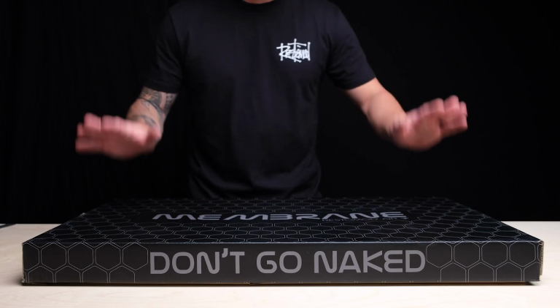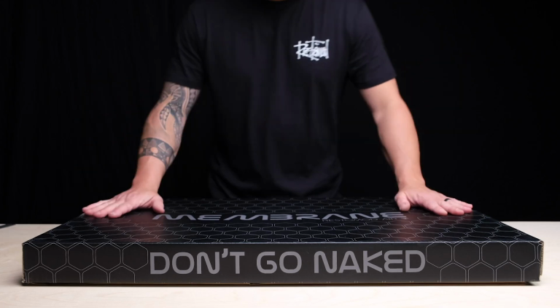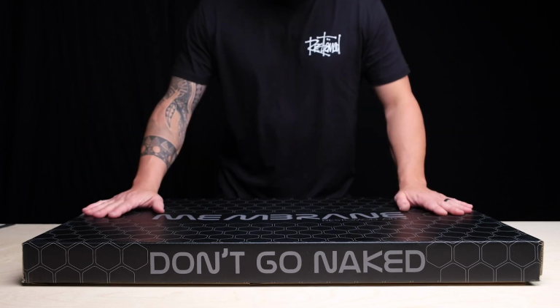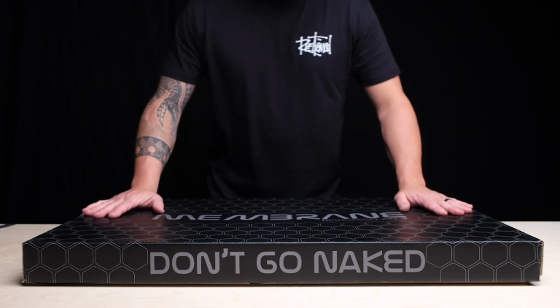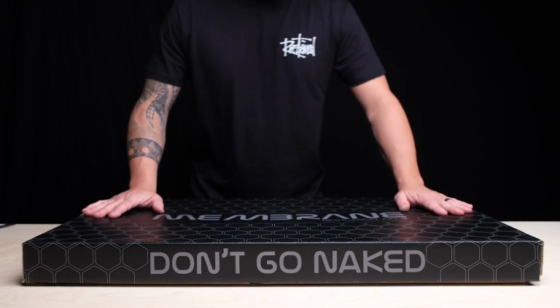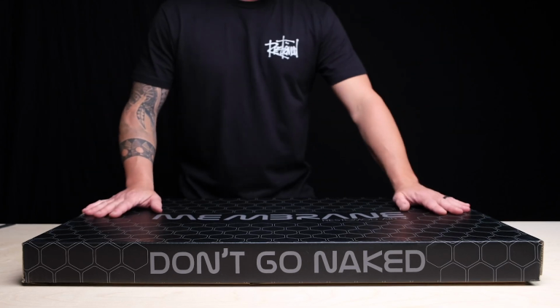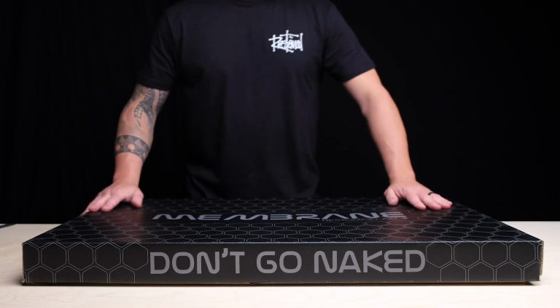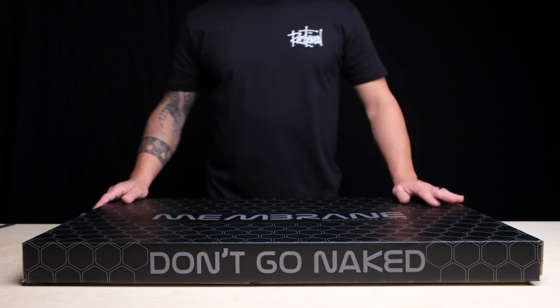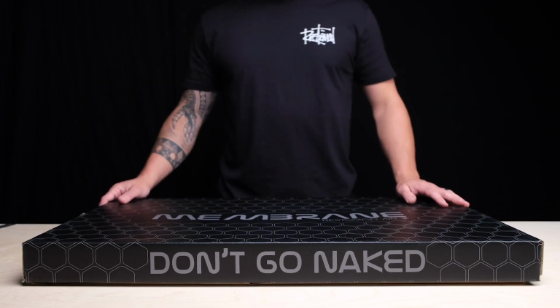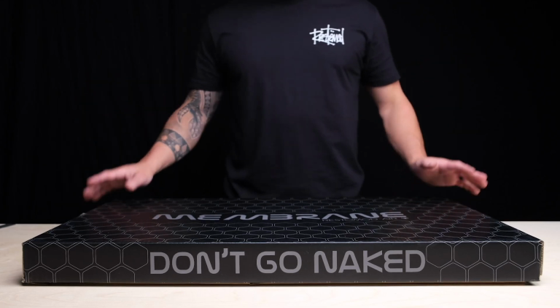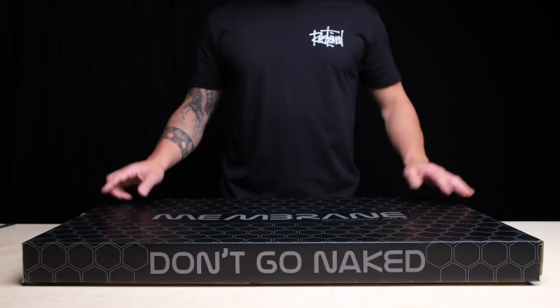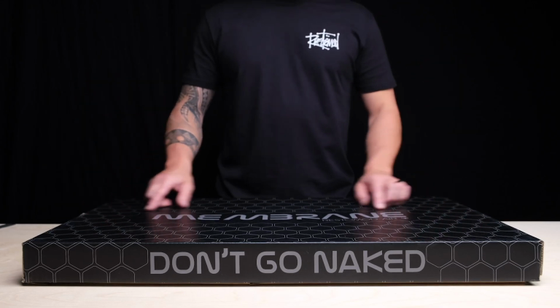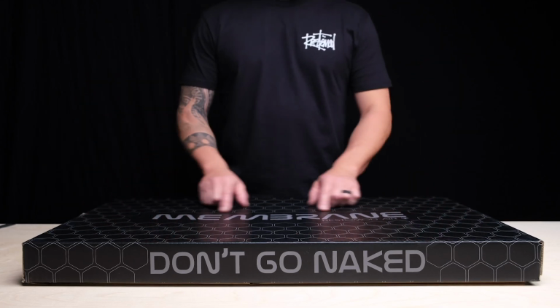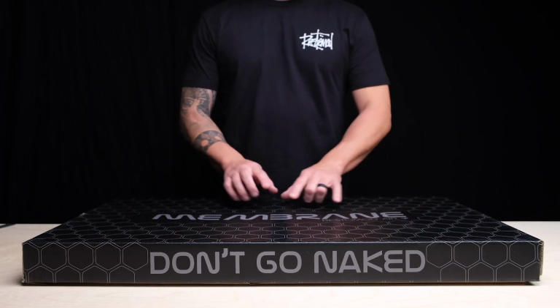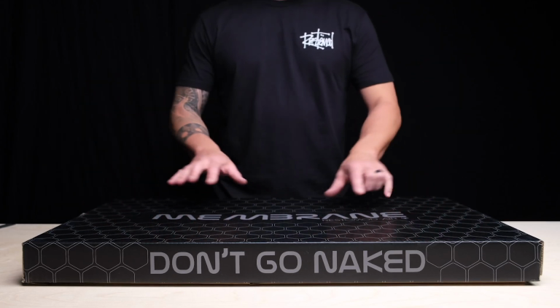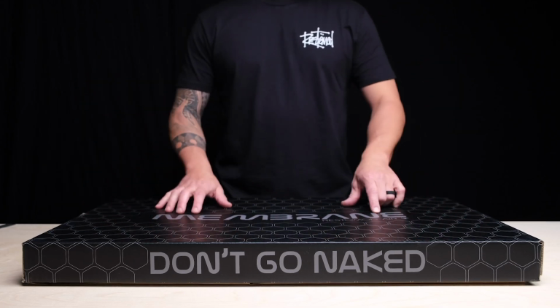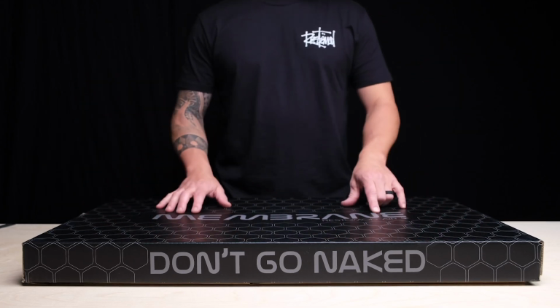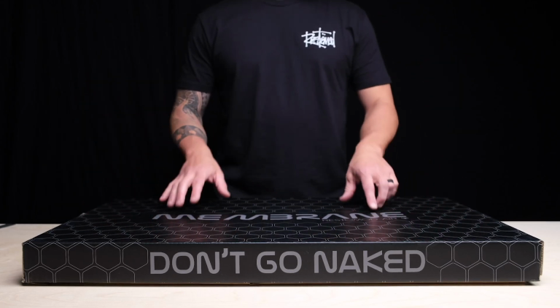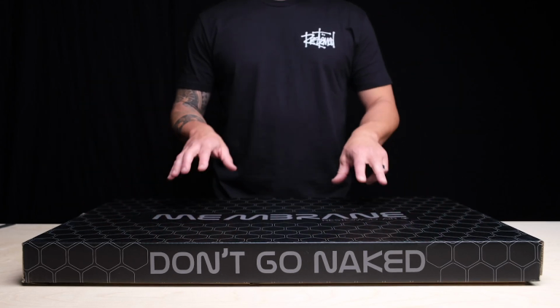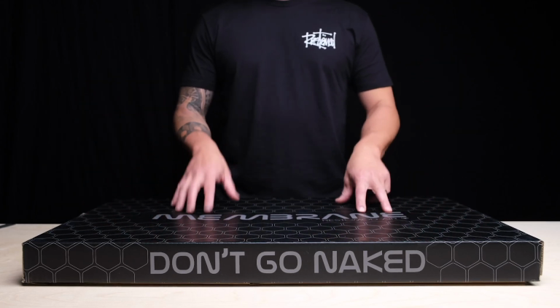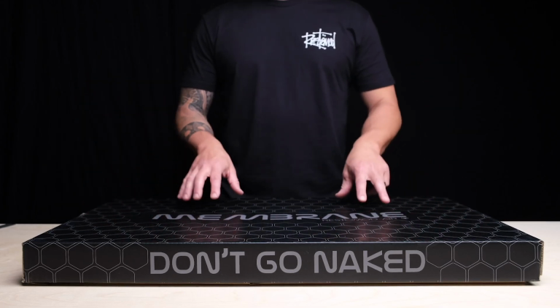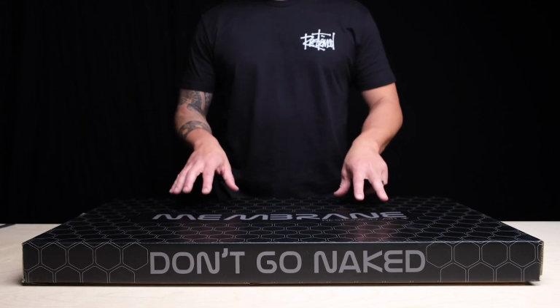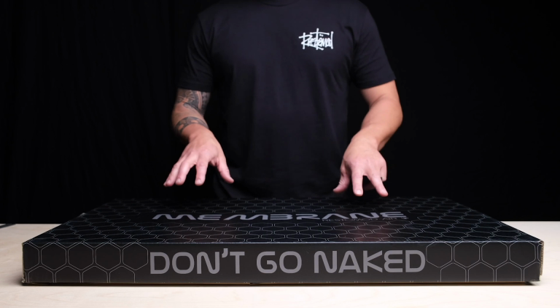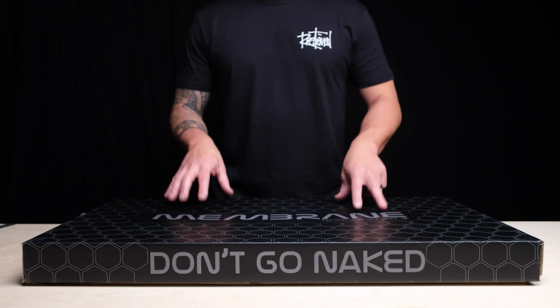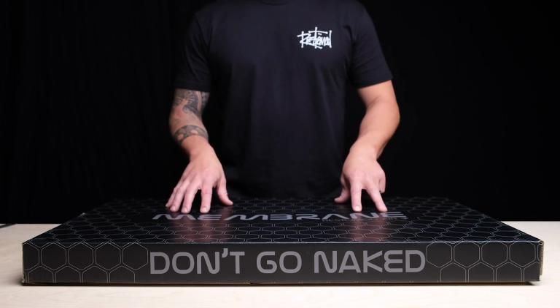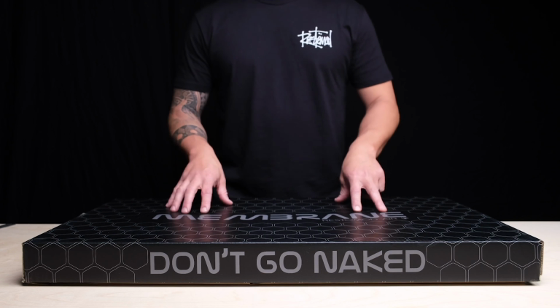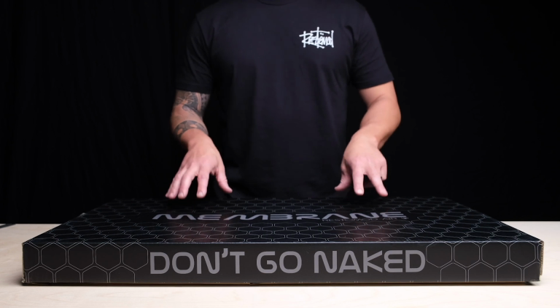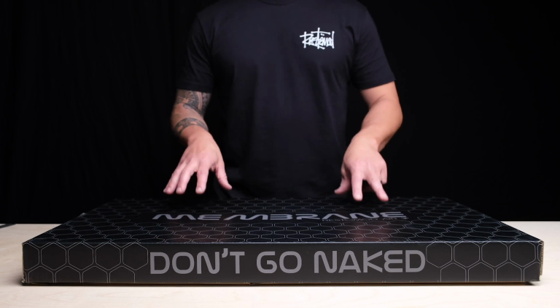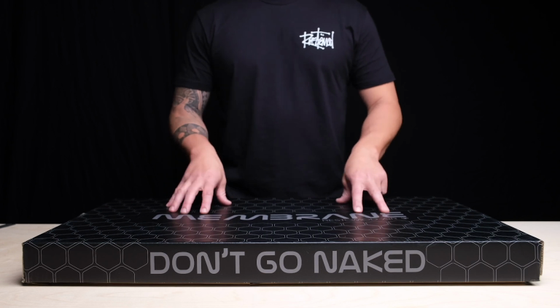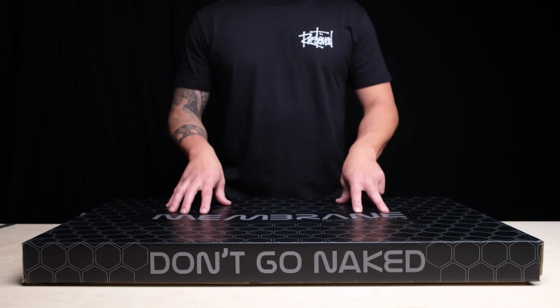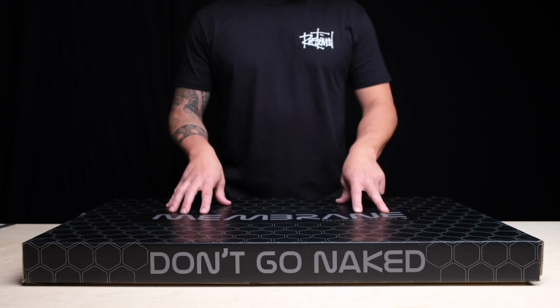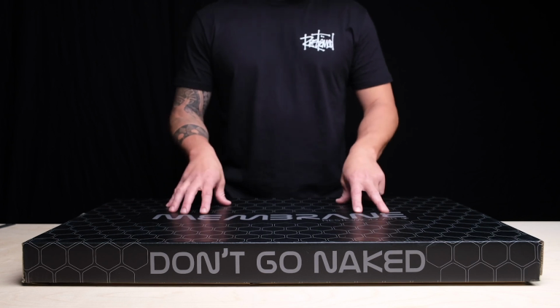What's happening guys? Mike here with Rustamod Air. We're going to talk about Membrane, our thermal insulator and sound dampening material.